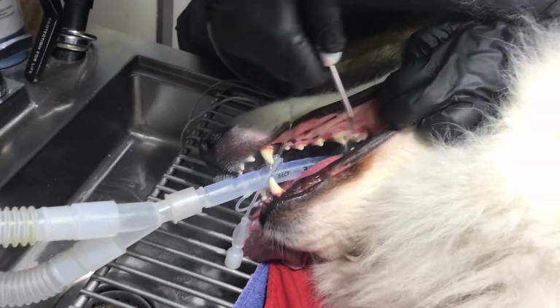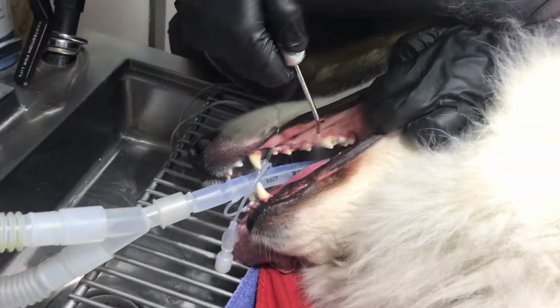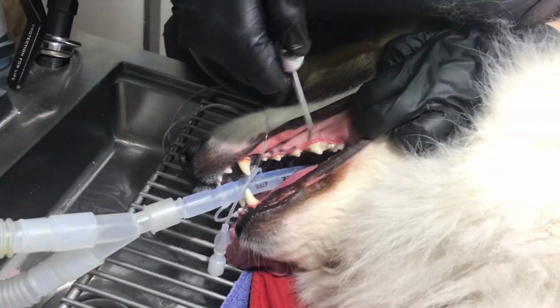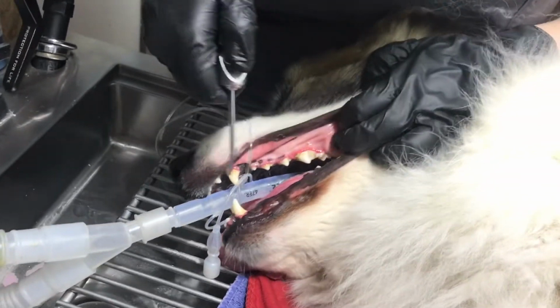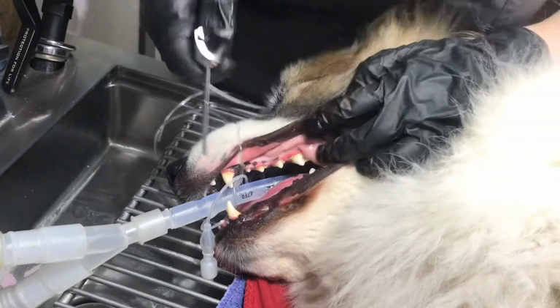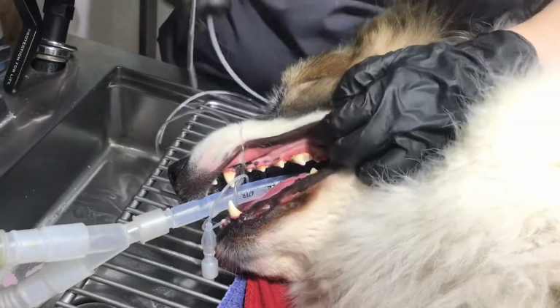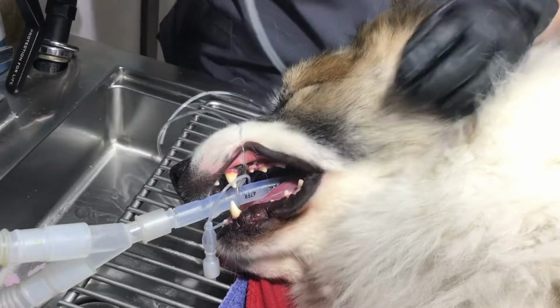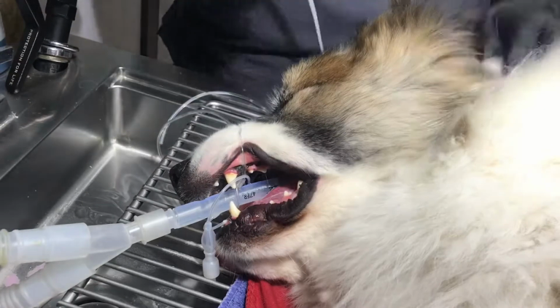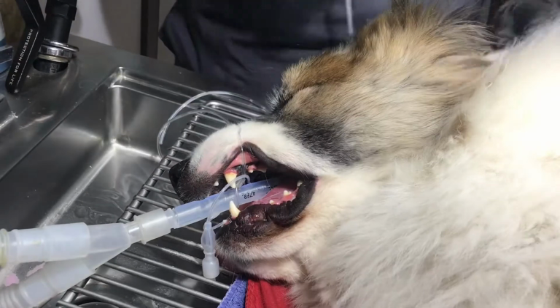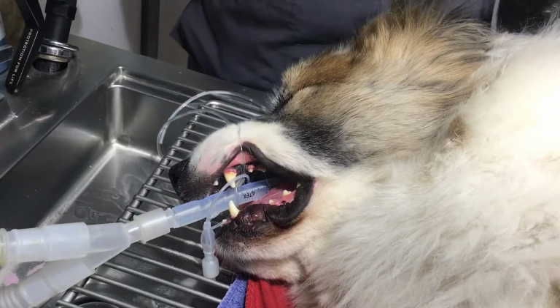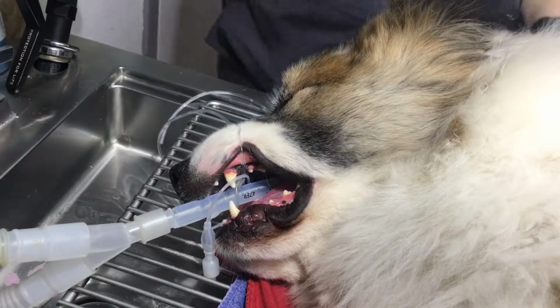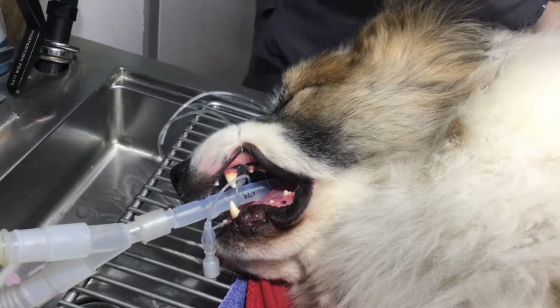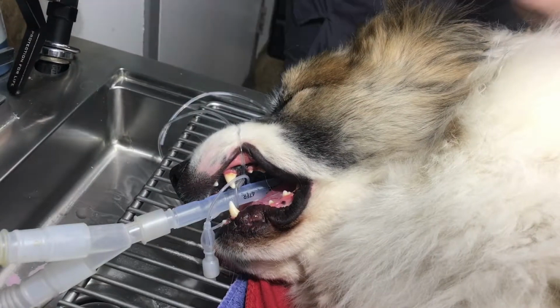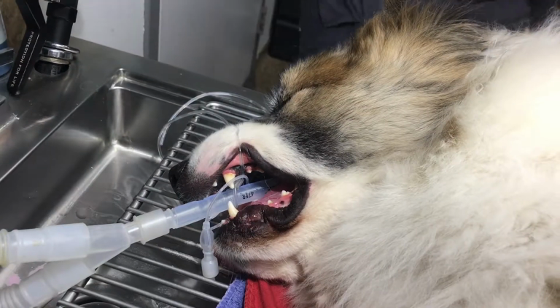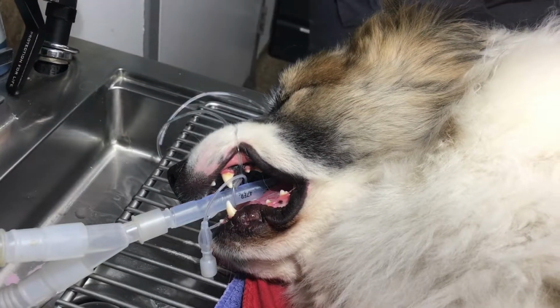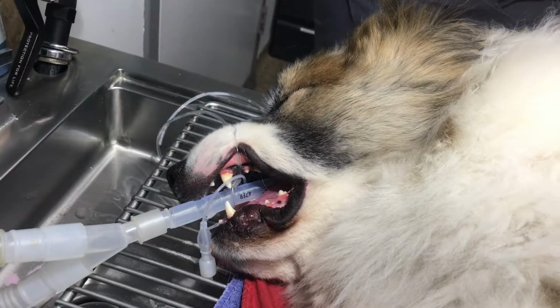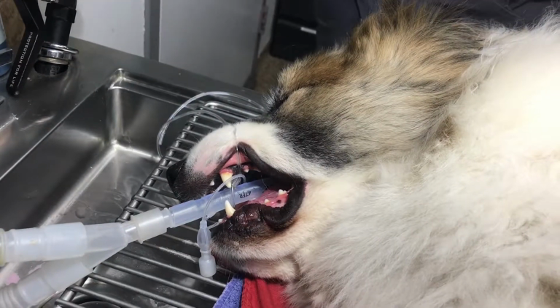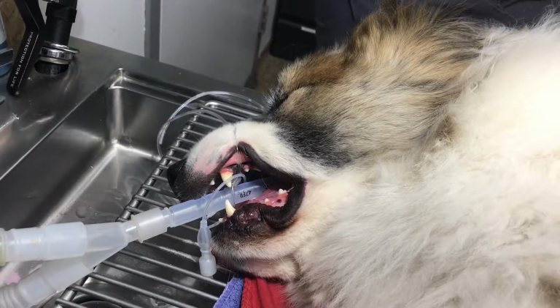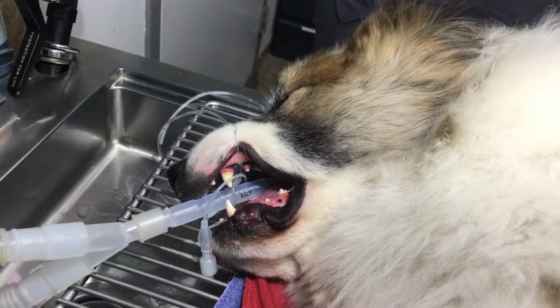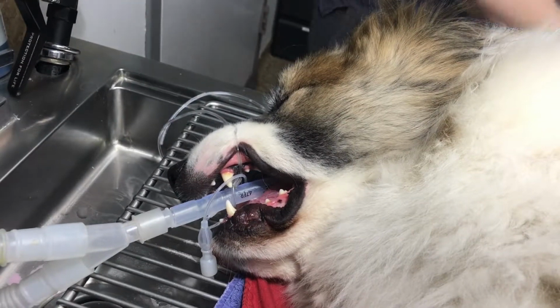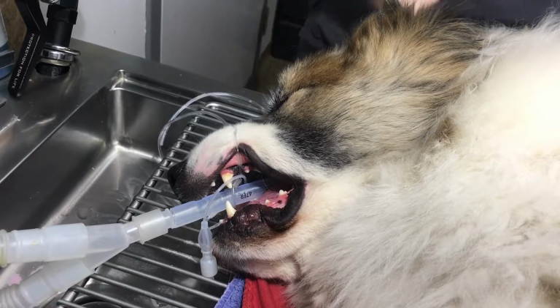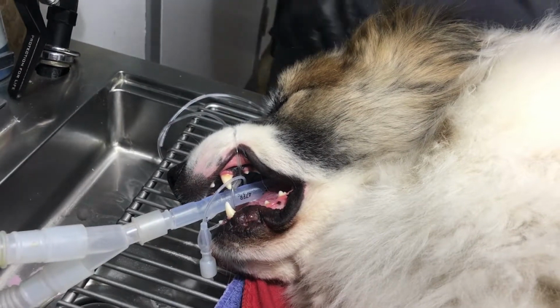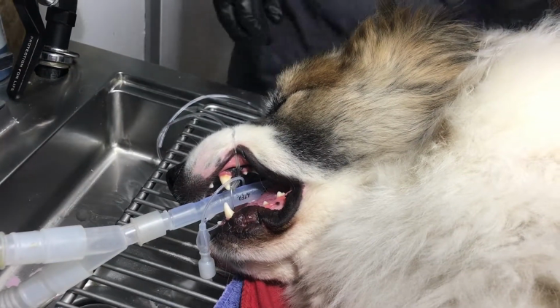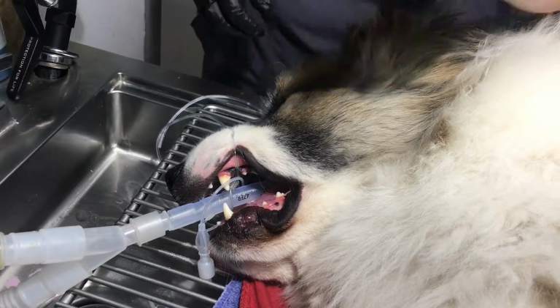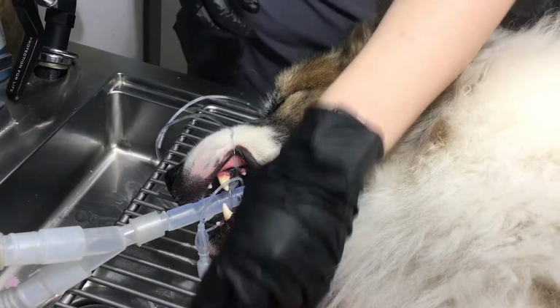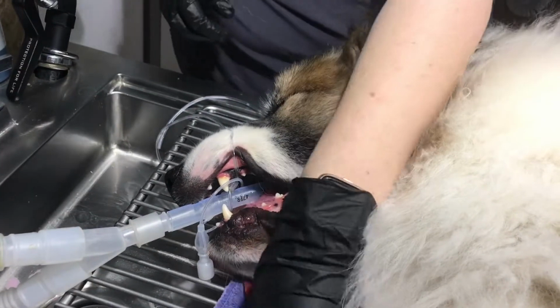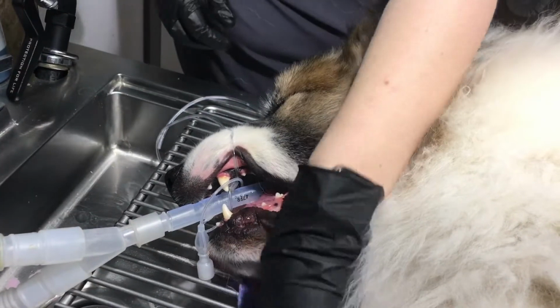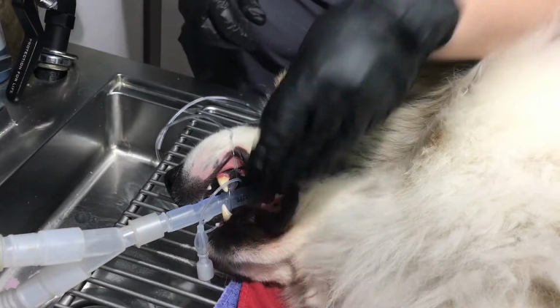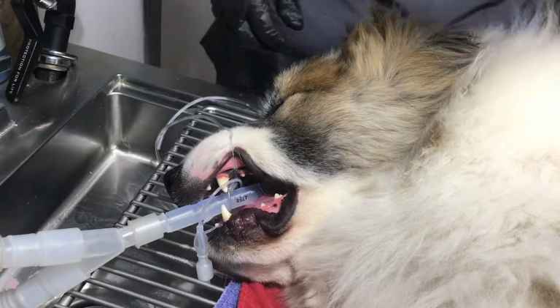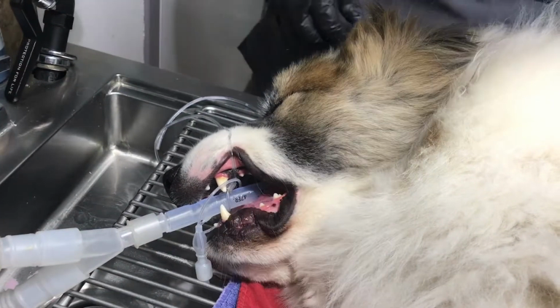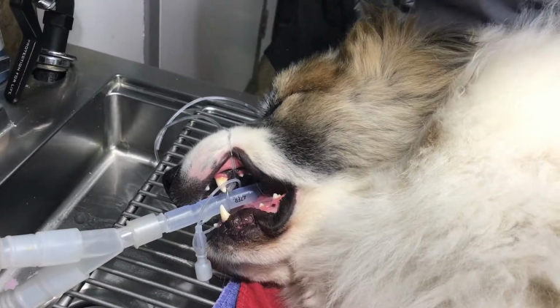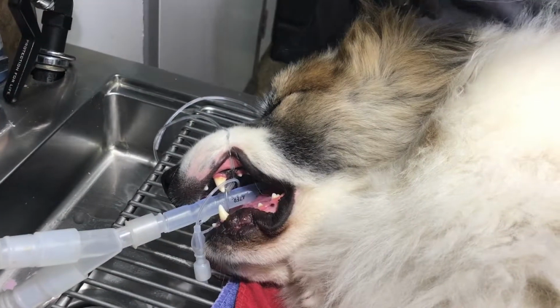And cats too. We don't really talk about that much, but we do need to do dentals in our cats as well.